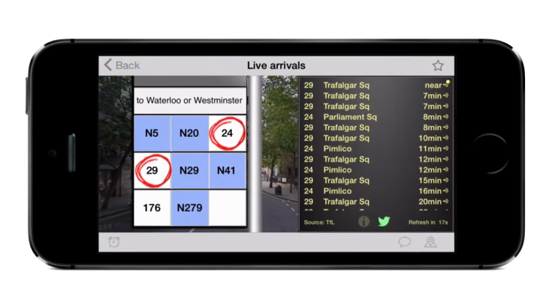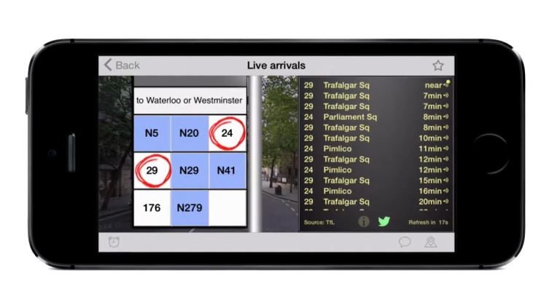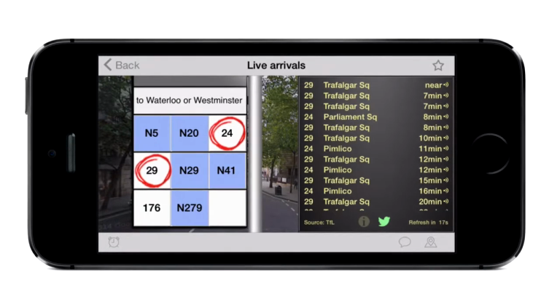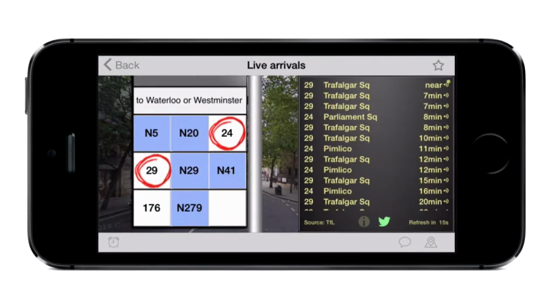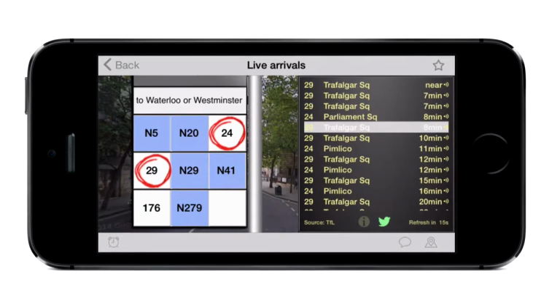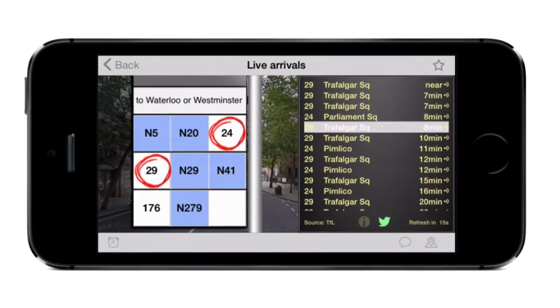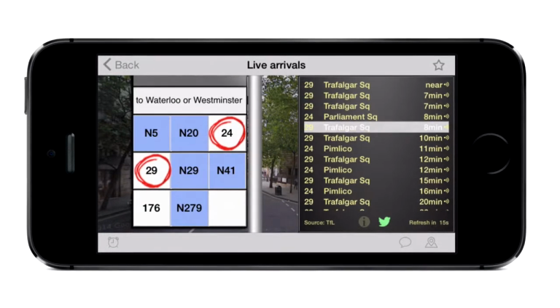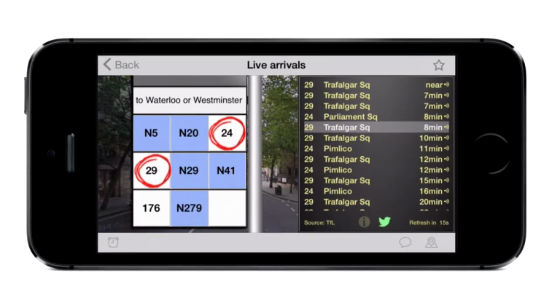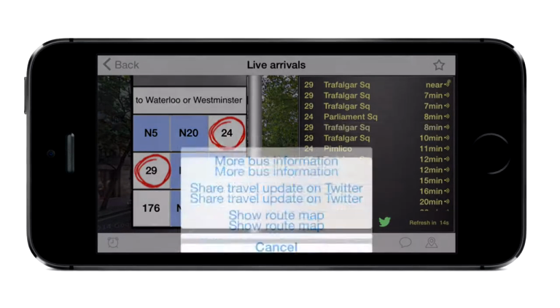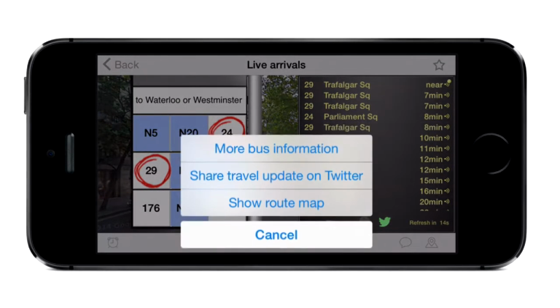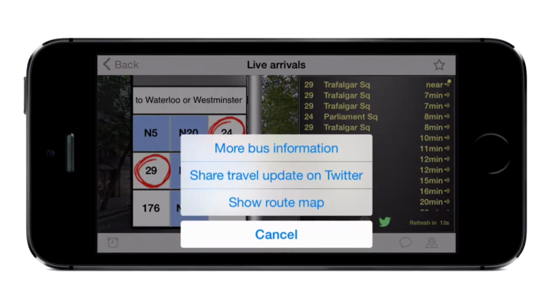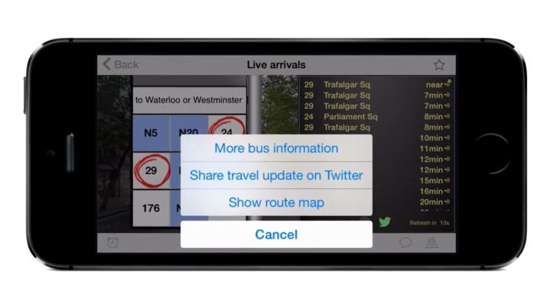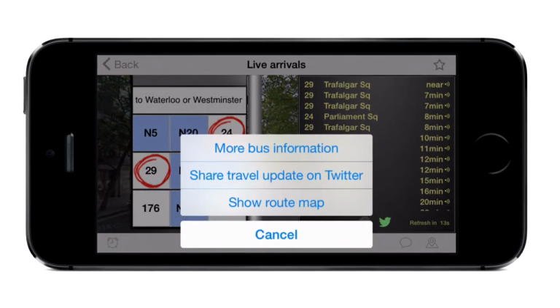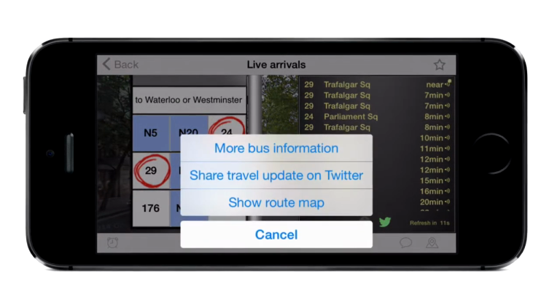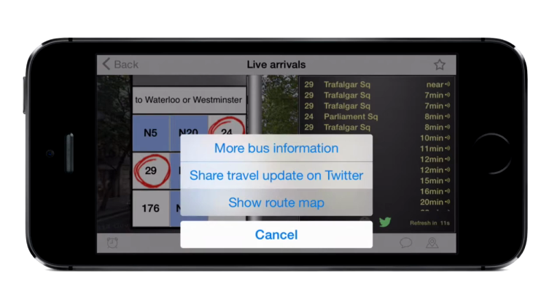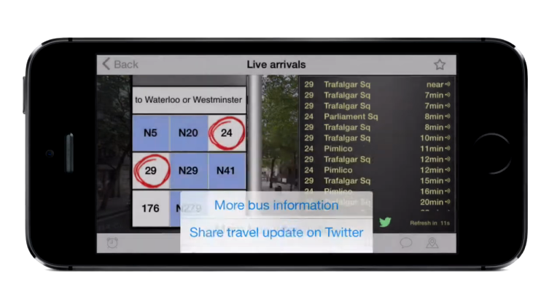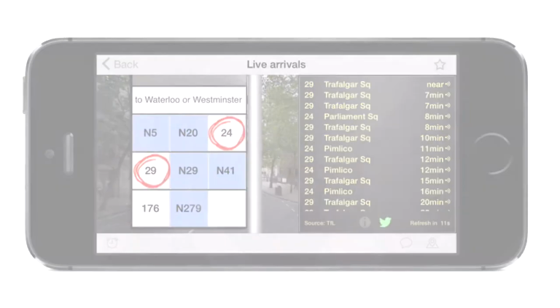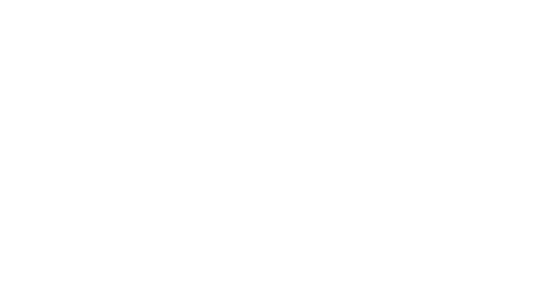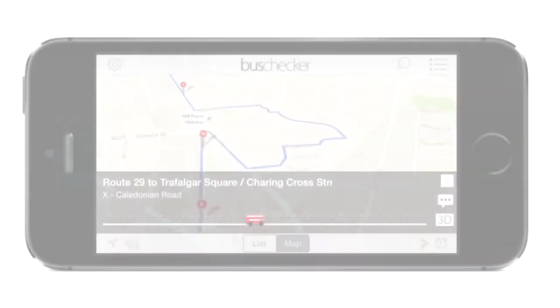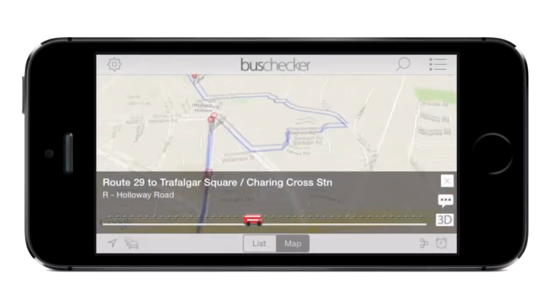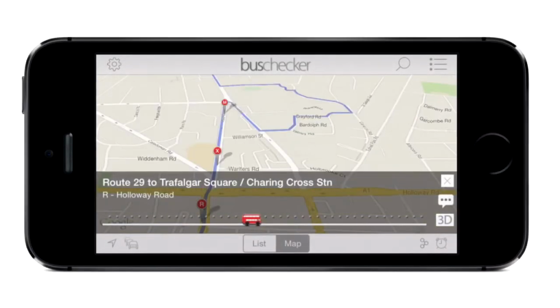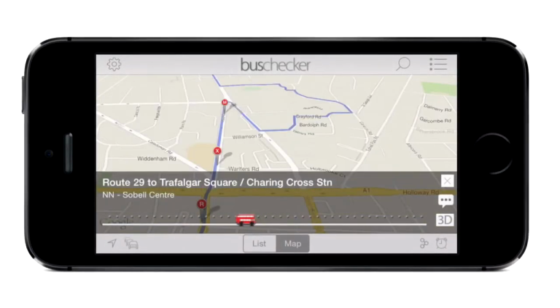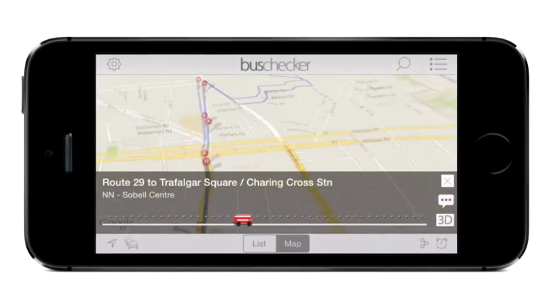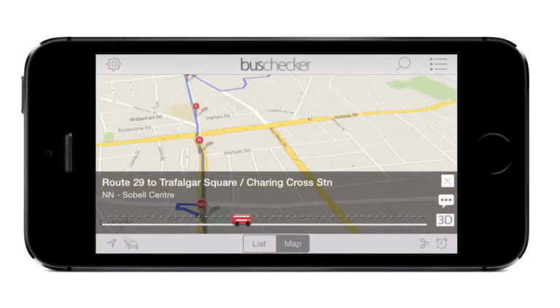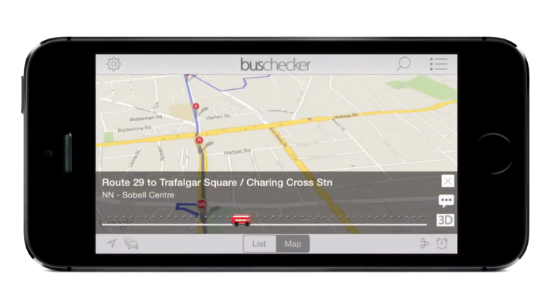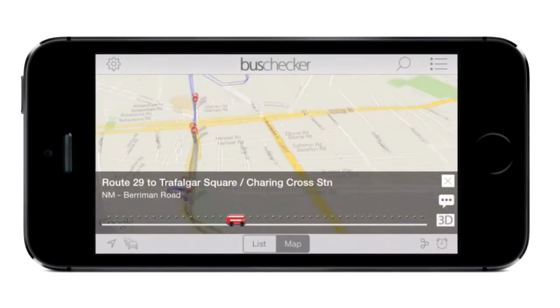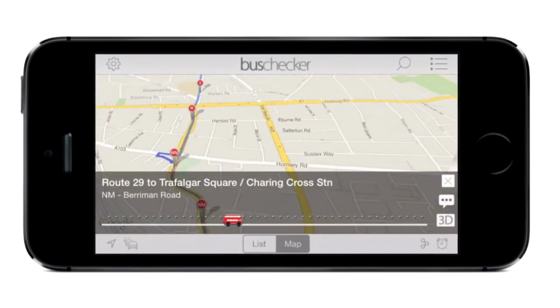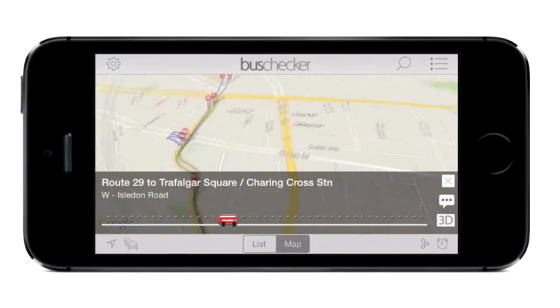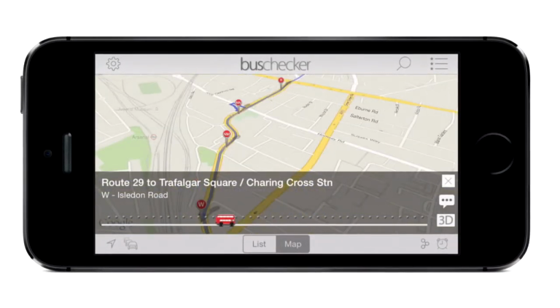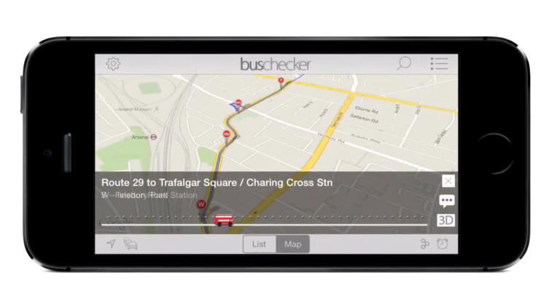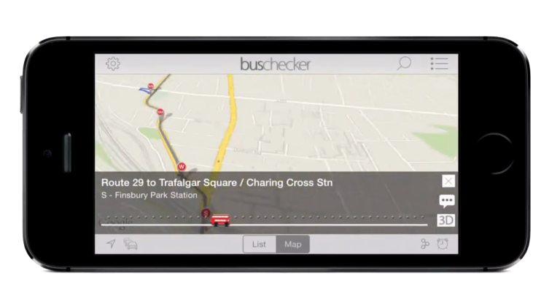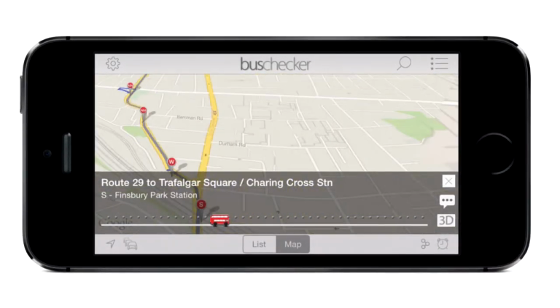If you're not sure where a bus goes, you can bring up a live route map. Simply drag the bus along to move through the route.